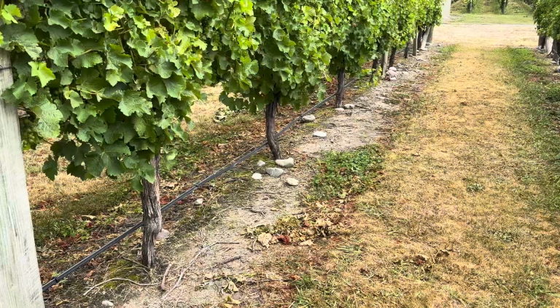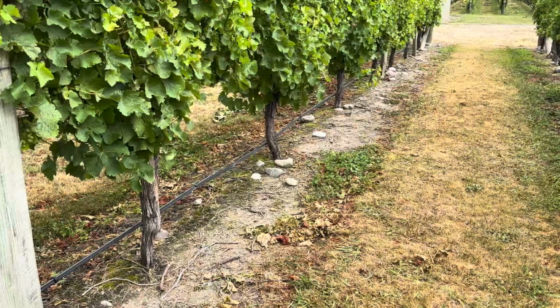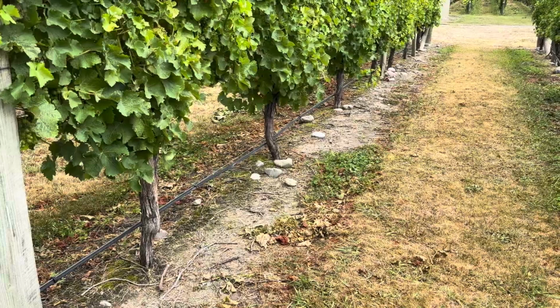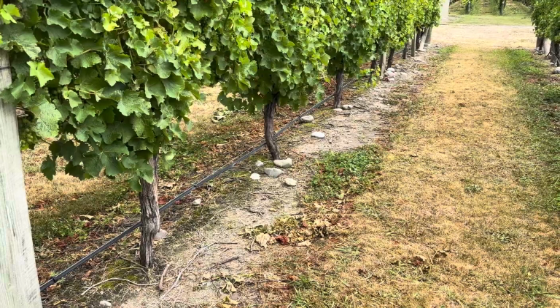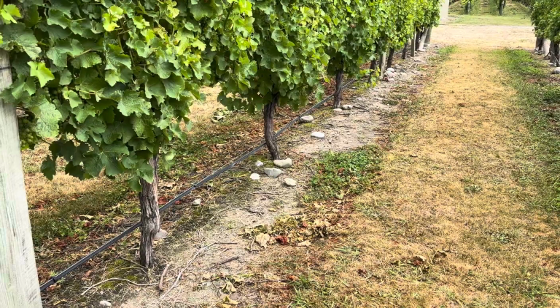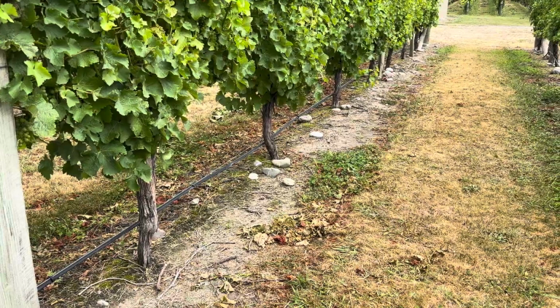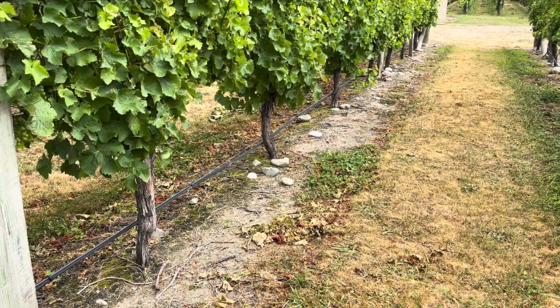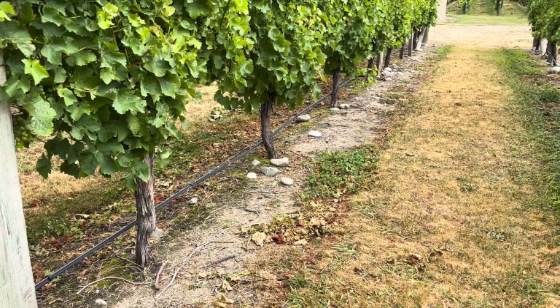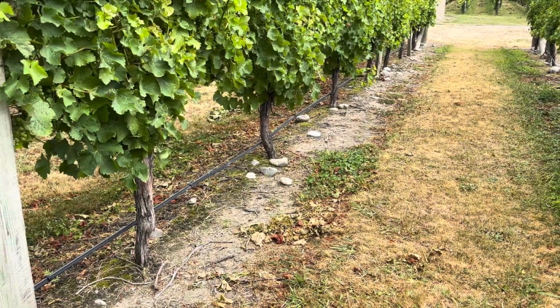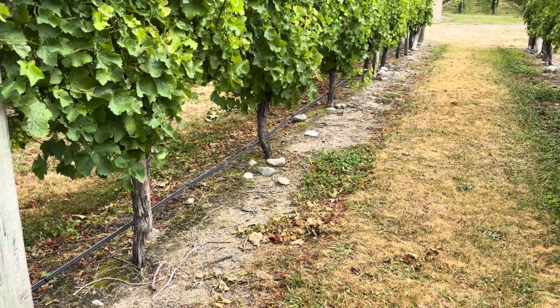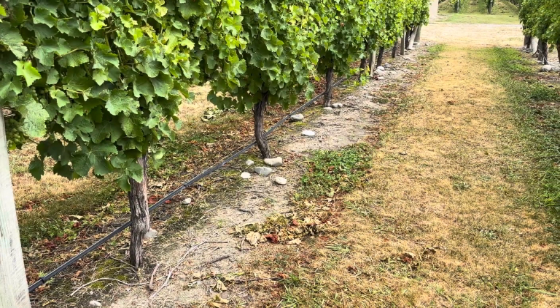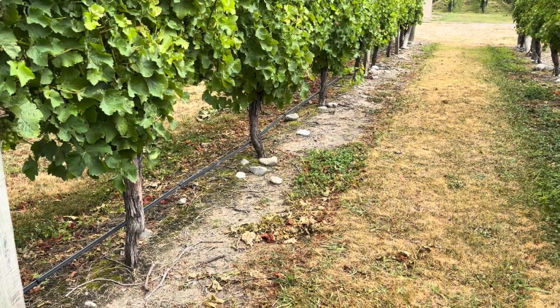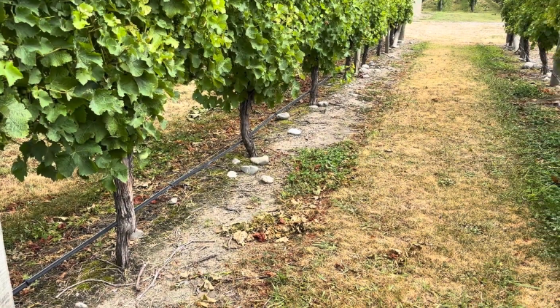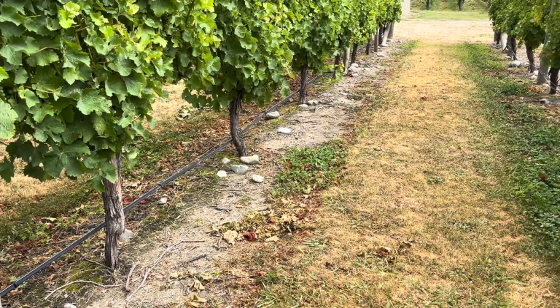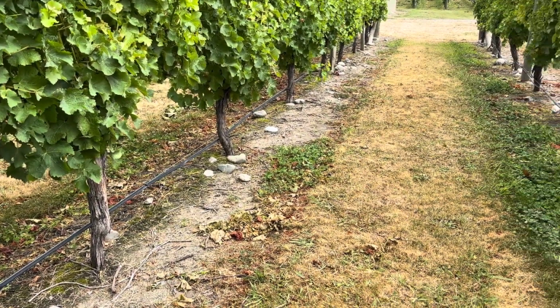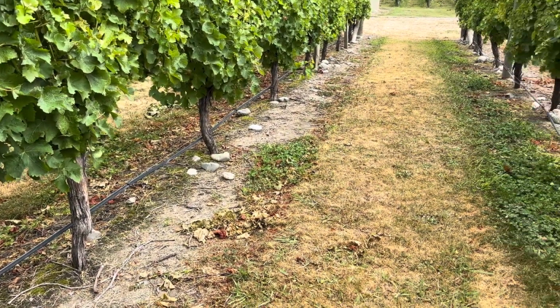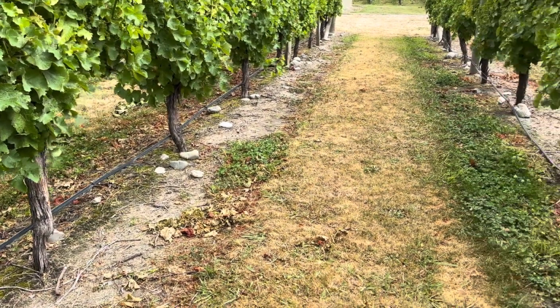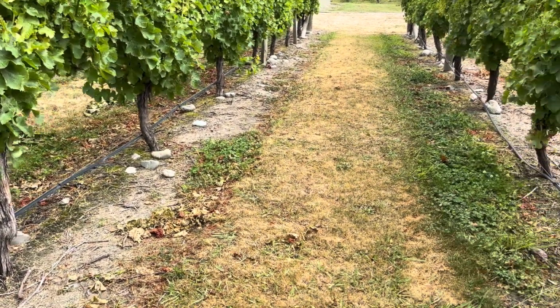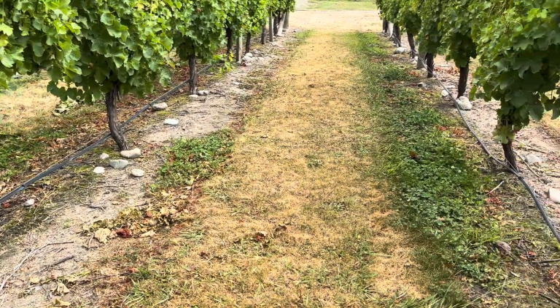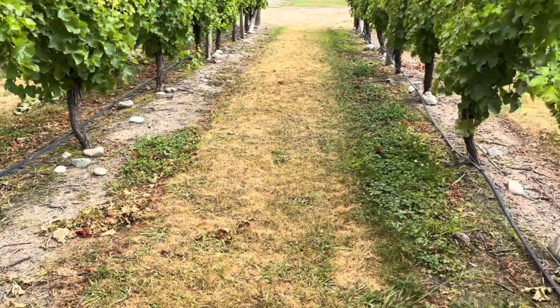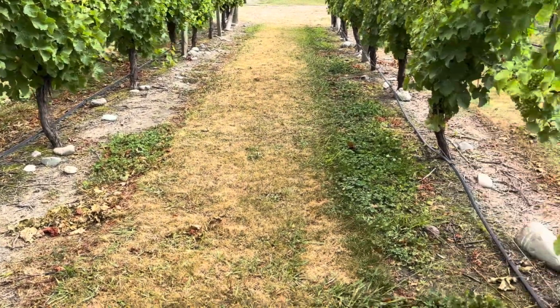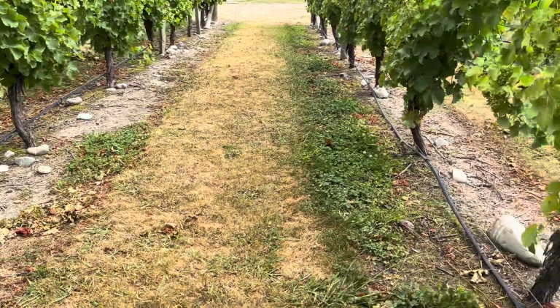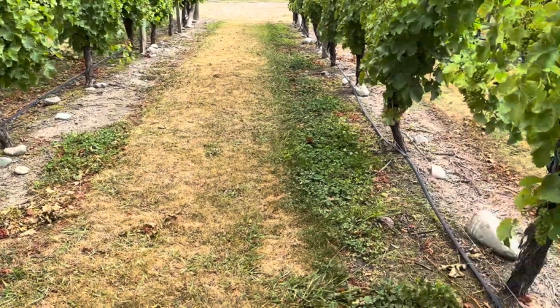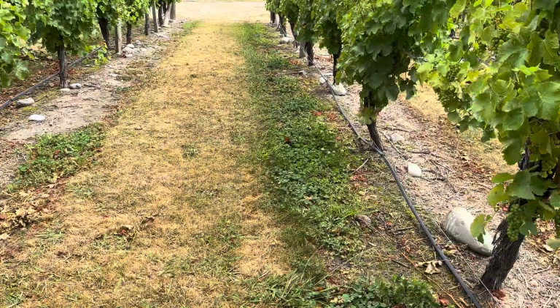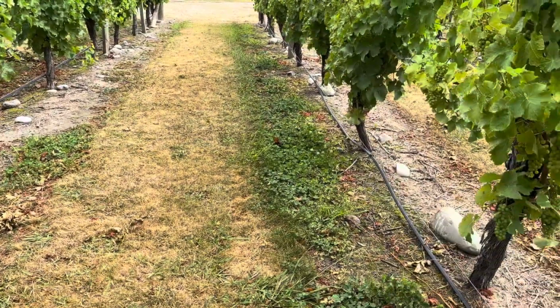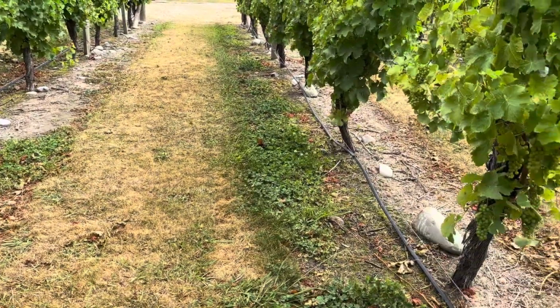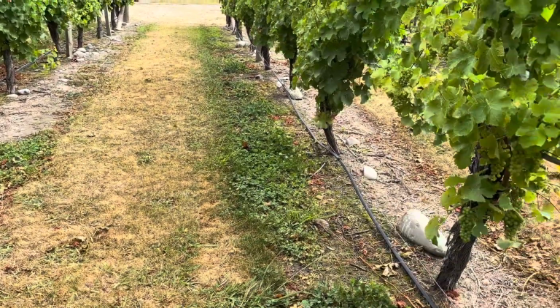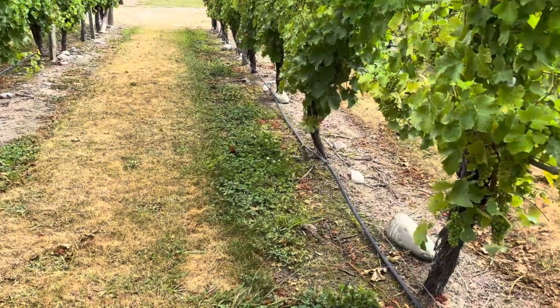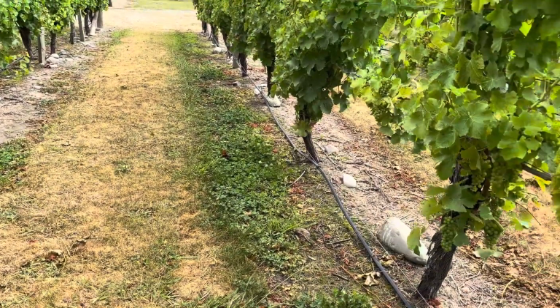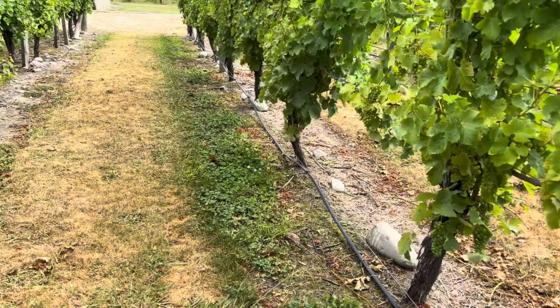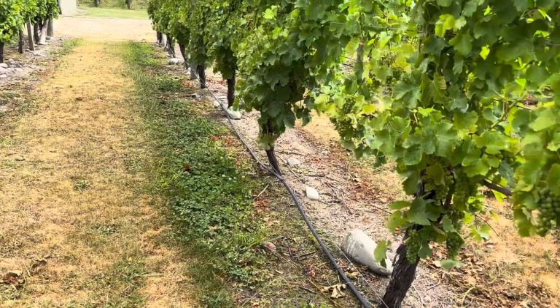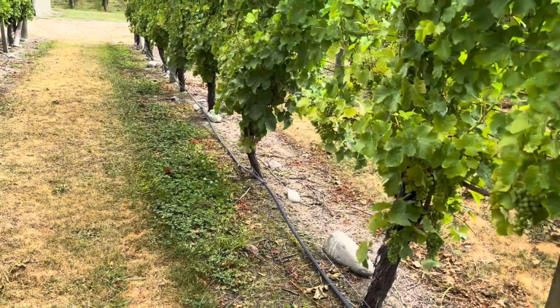Boulder Bank Marlborough Sauvignon Blanc. Check out the stones — wow, they're more like boulders really.